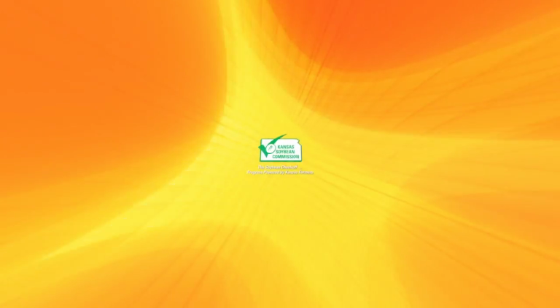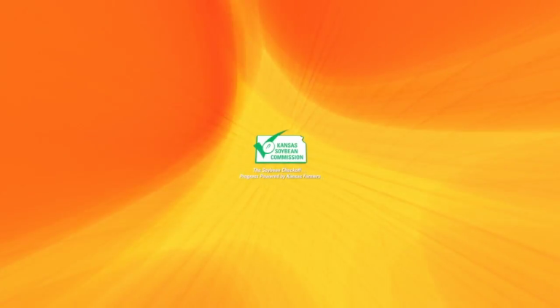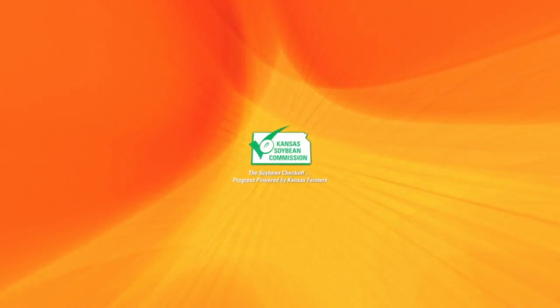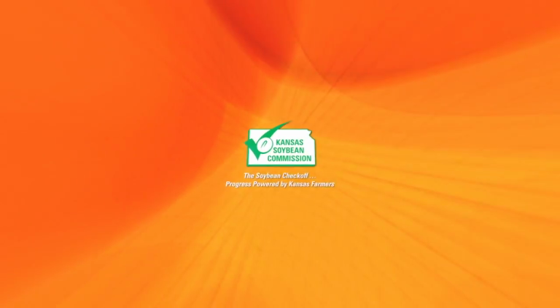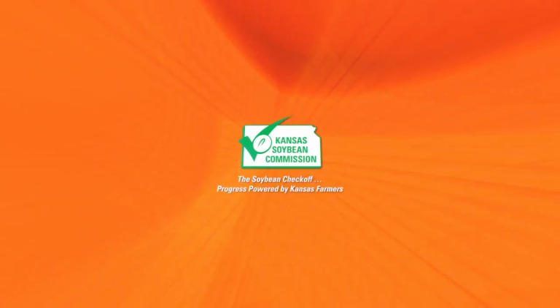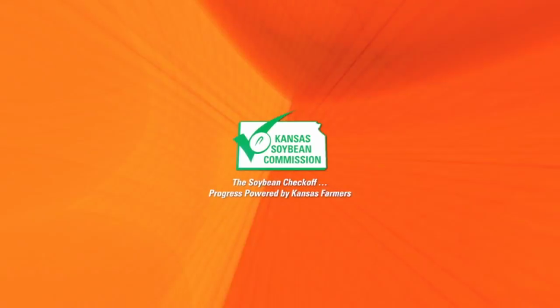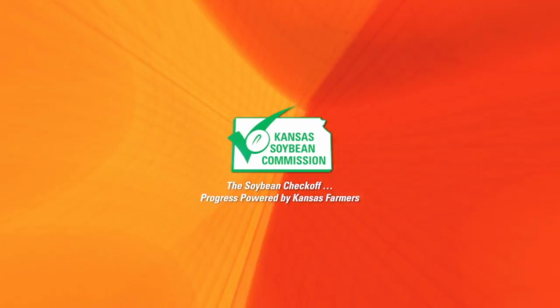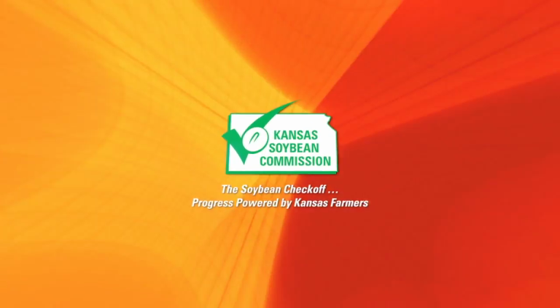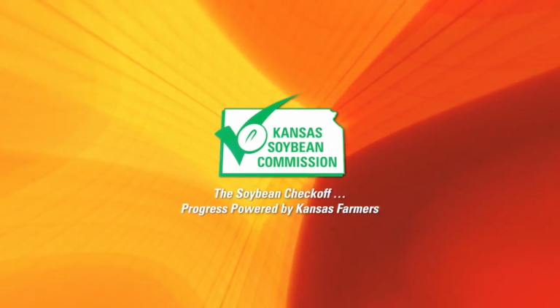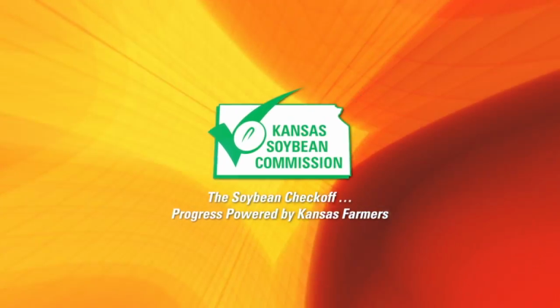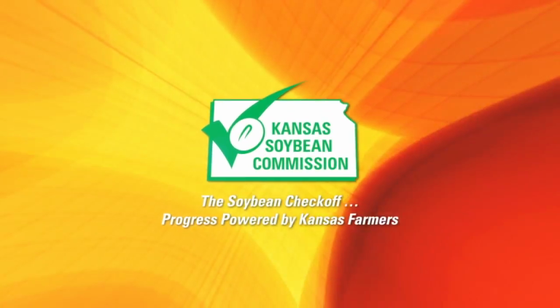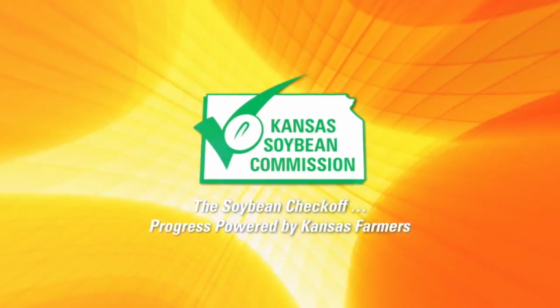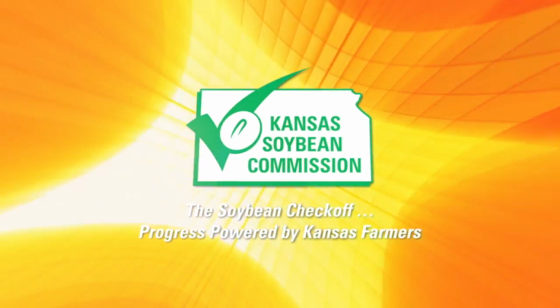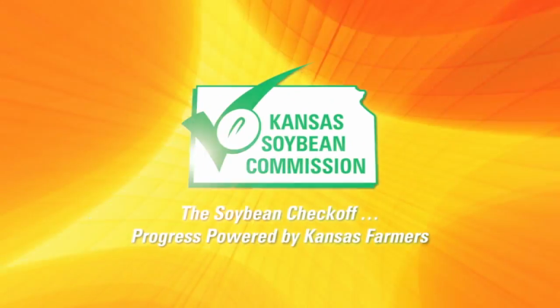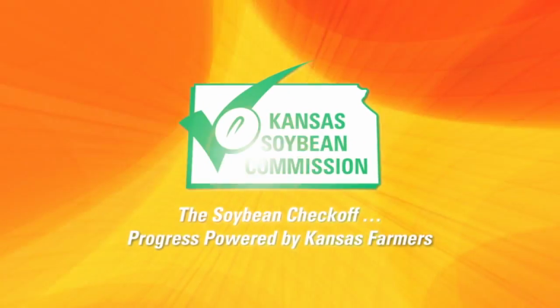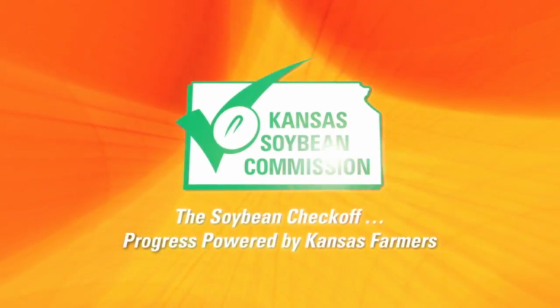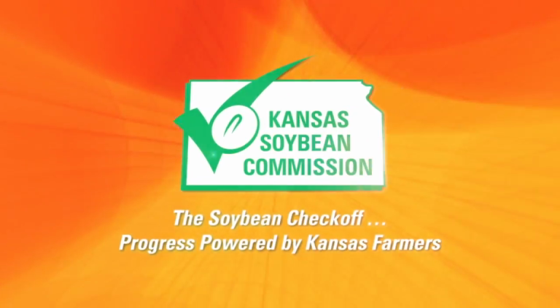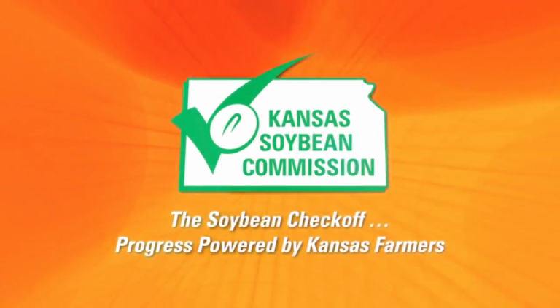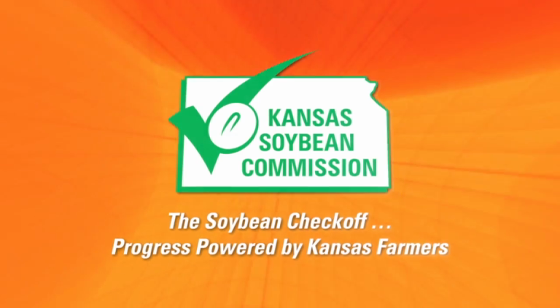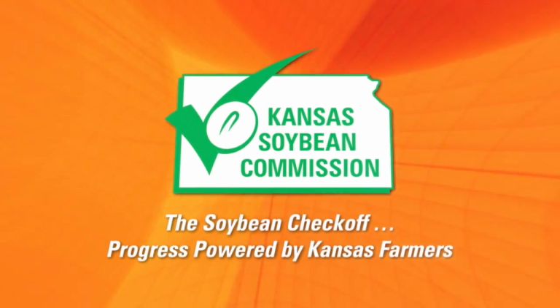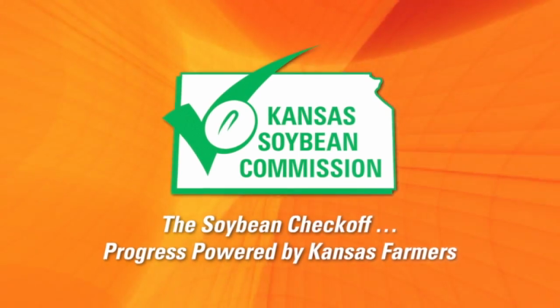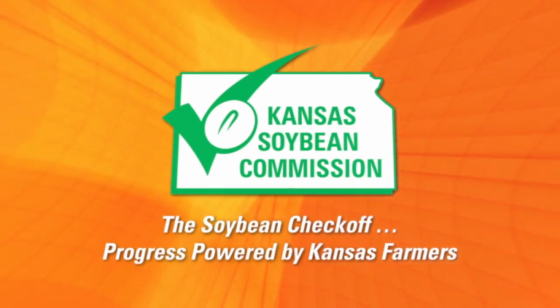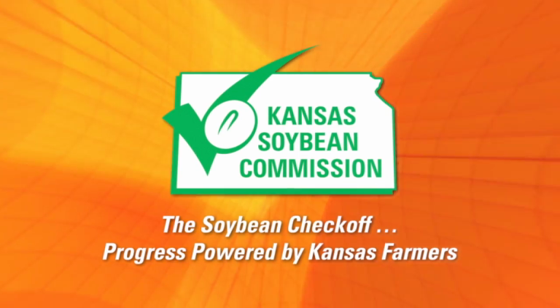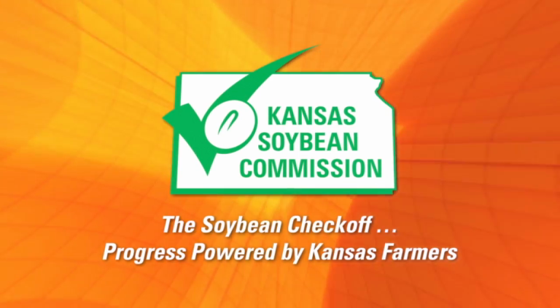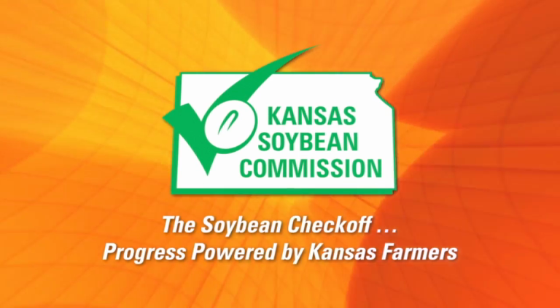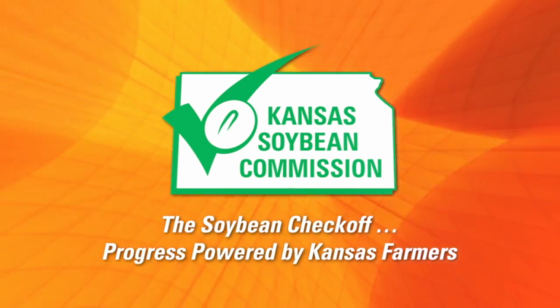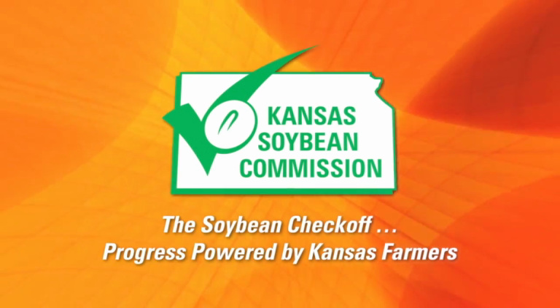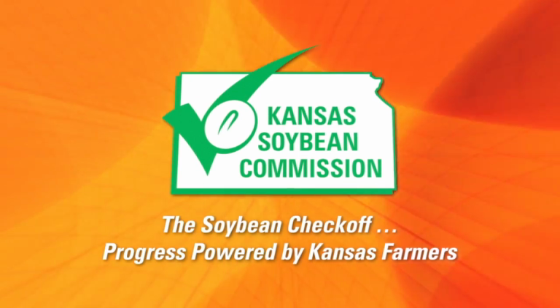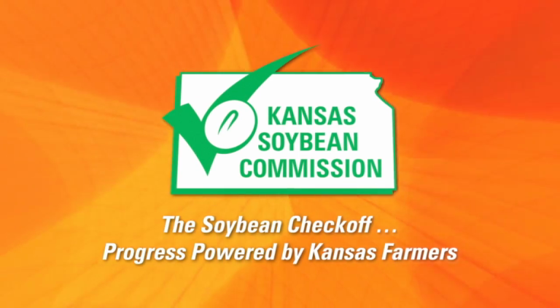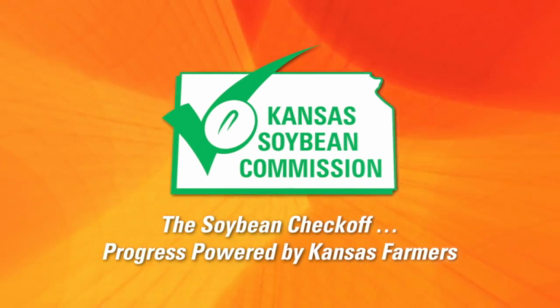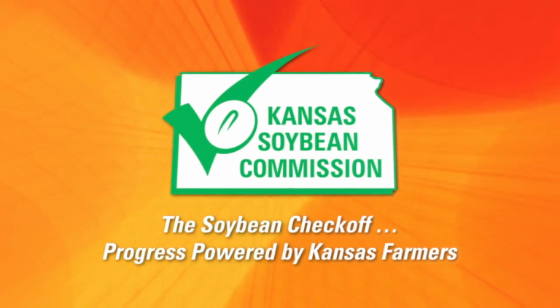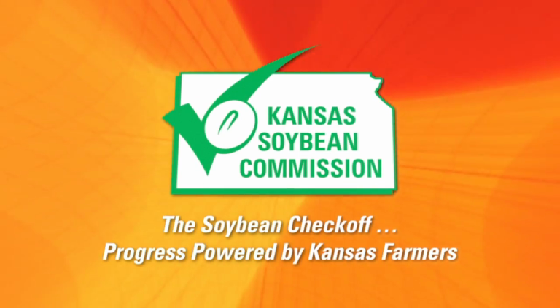This segment brought to you by Kansas Soybean Commission. Progress powered by Kansas farmers.